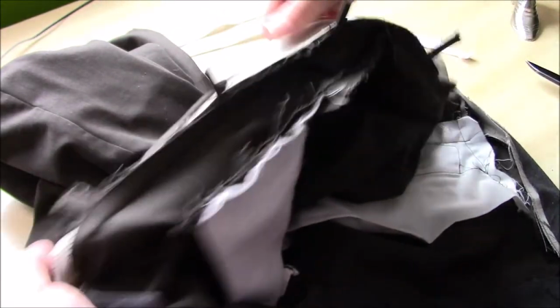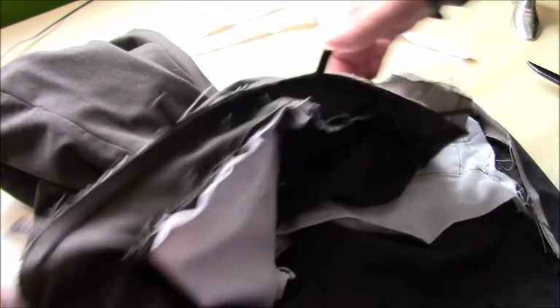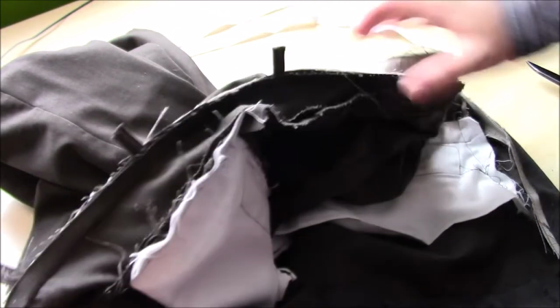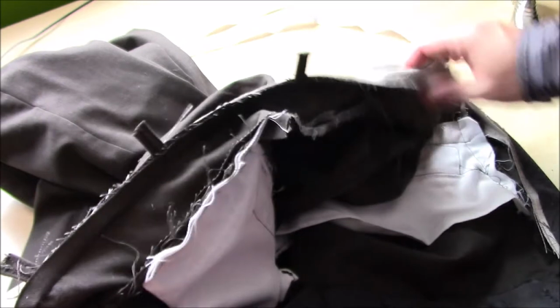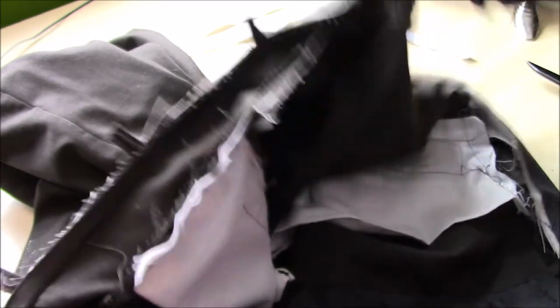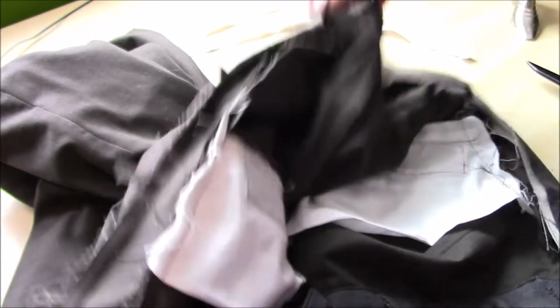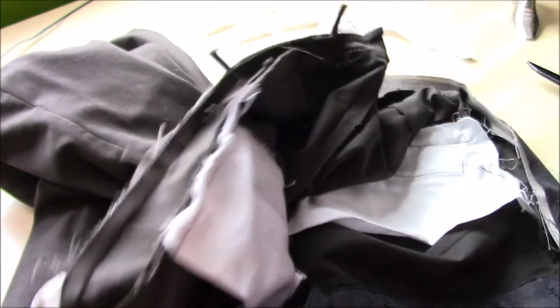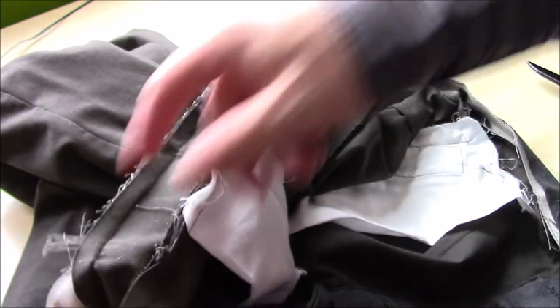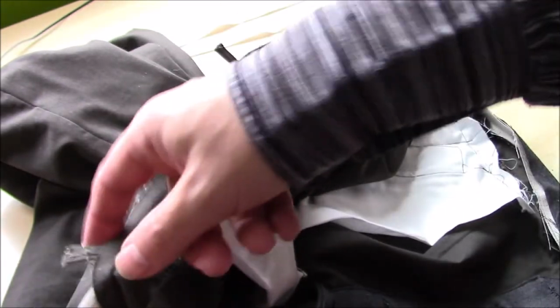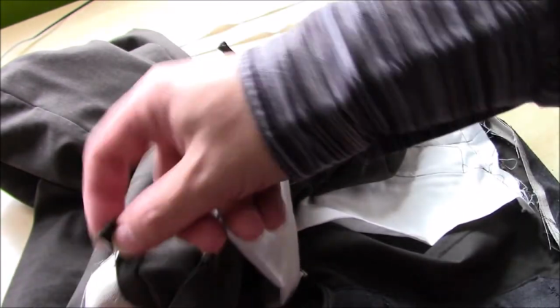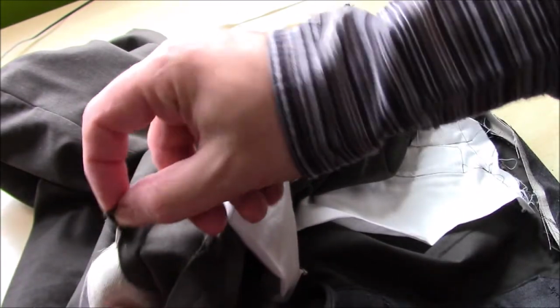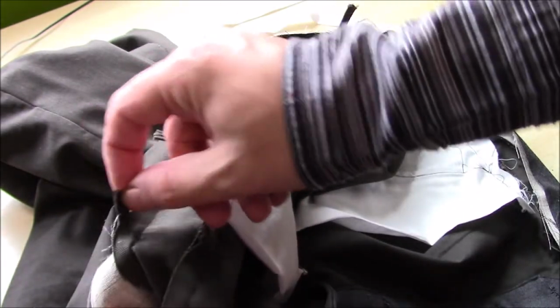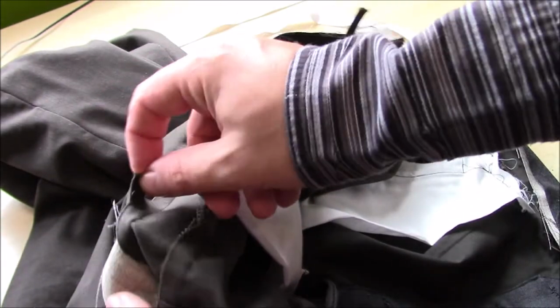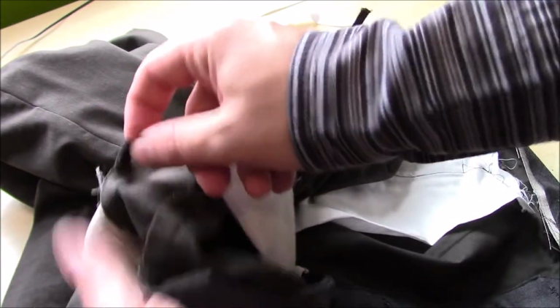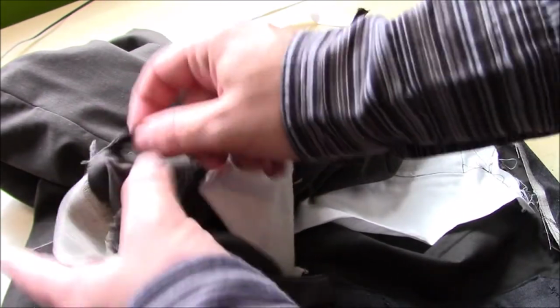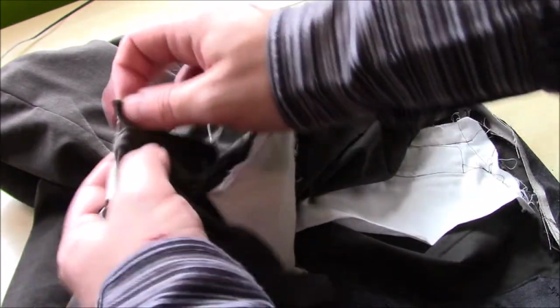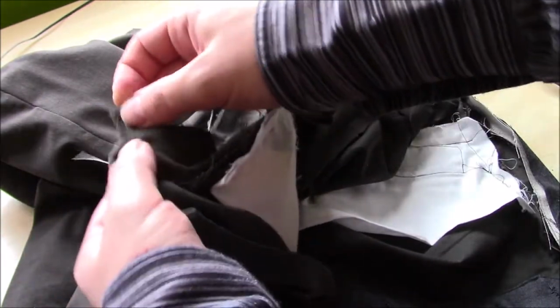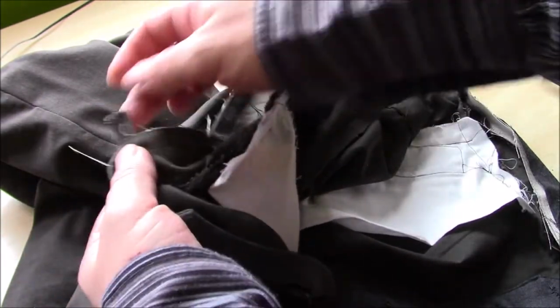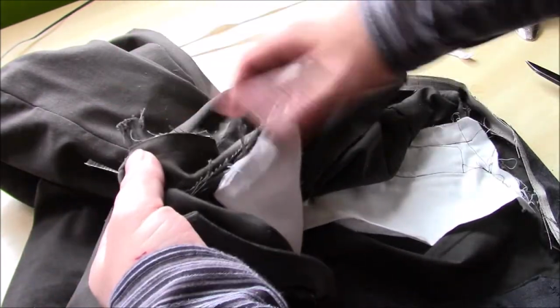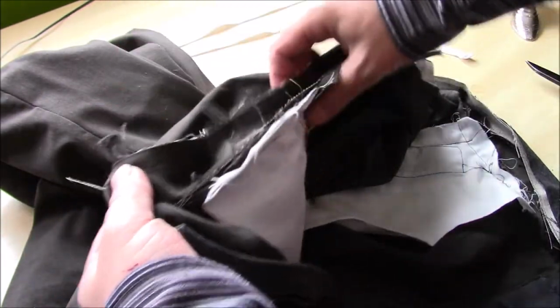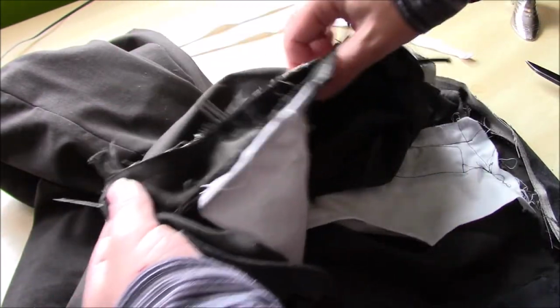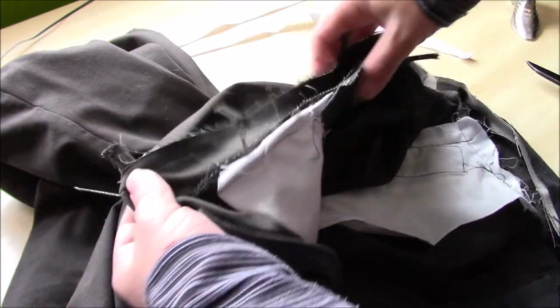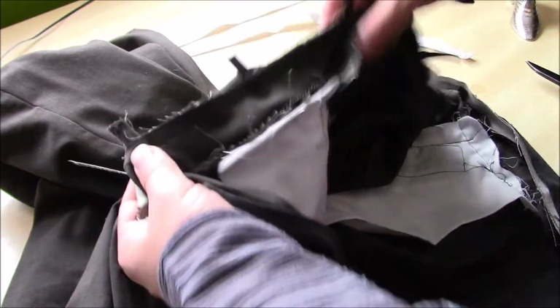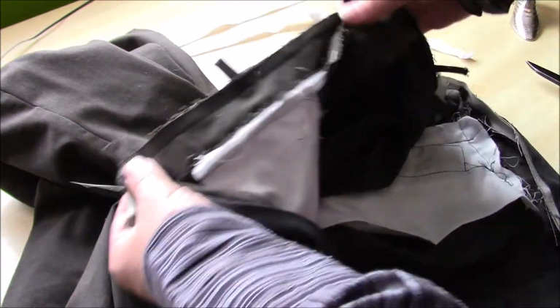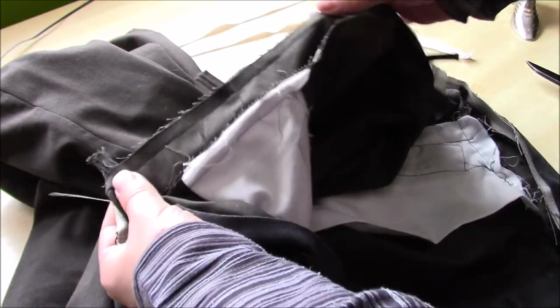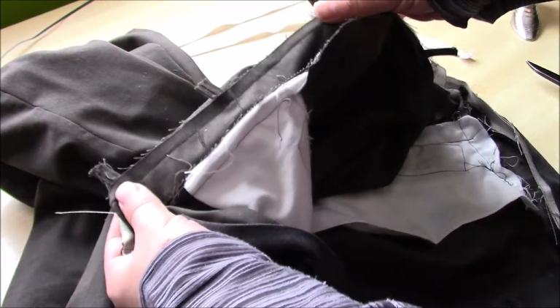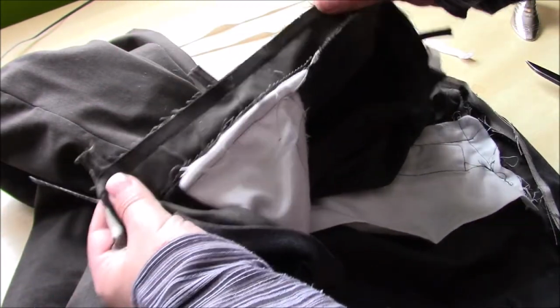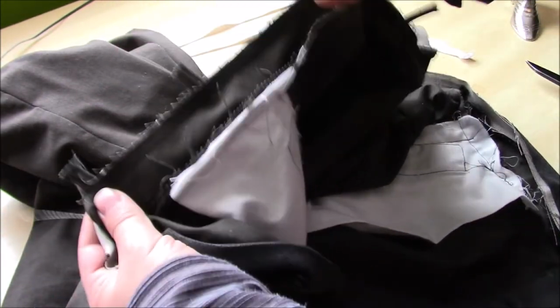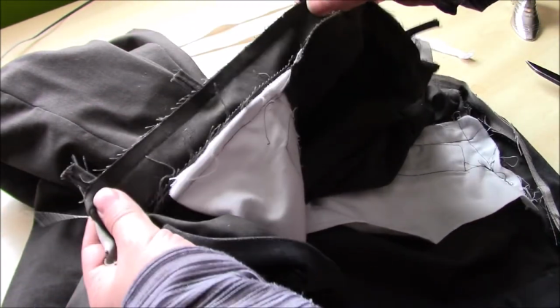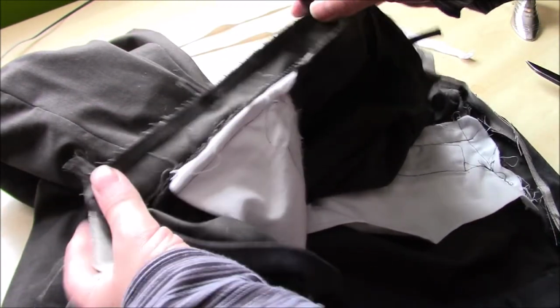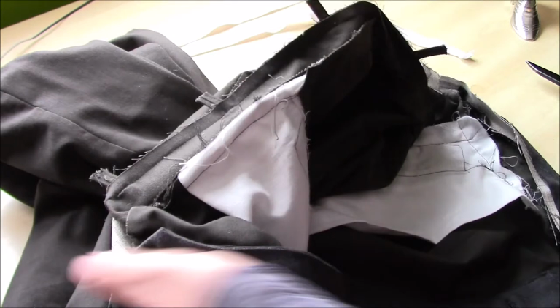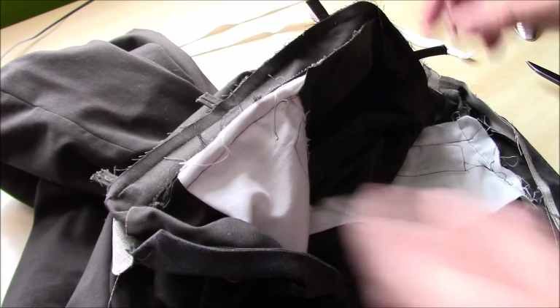The other job I'm doing is just snipping off the excess of the belt loops because there is a little bit of excess.